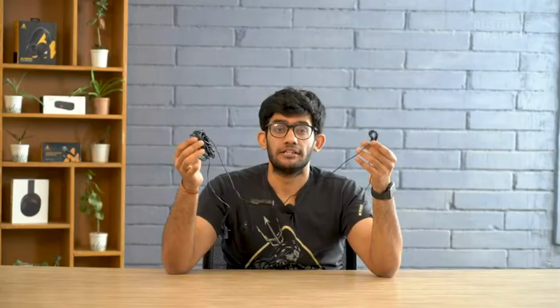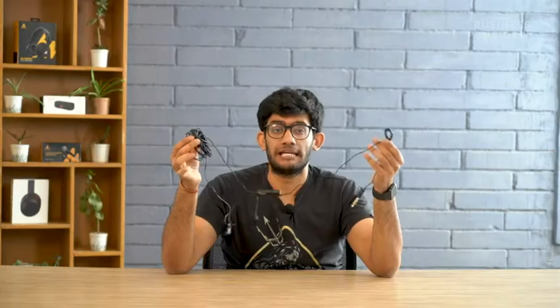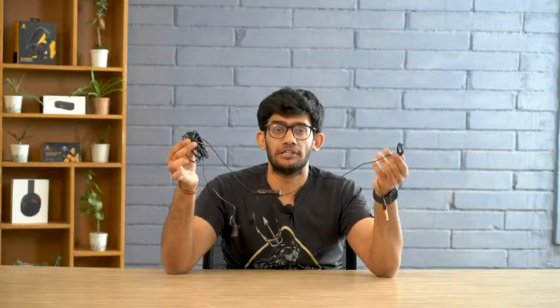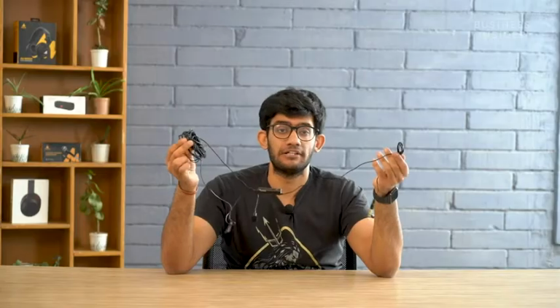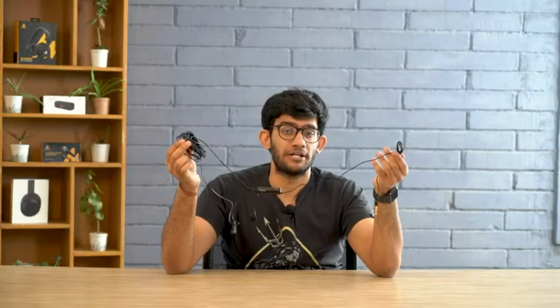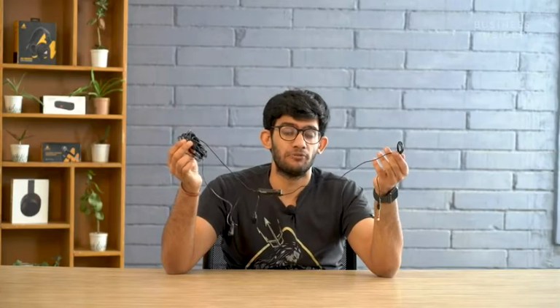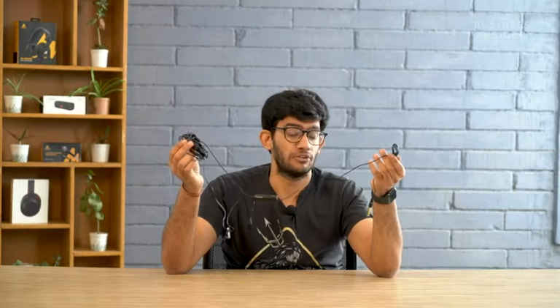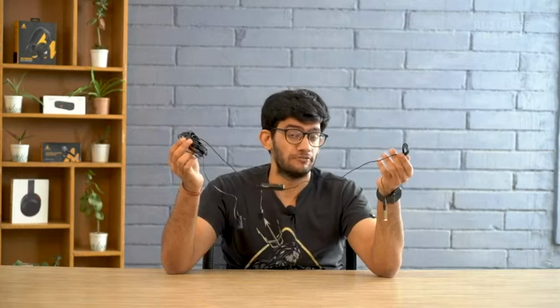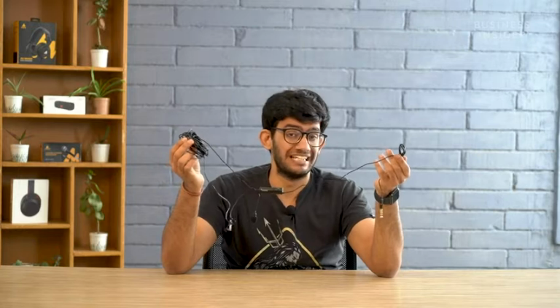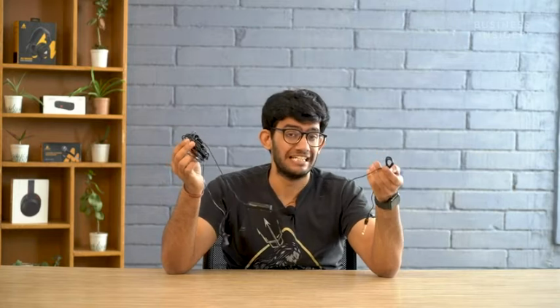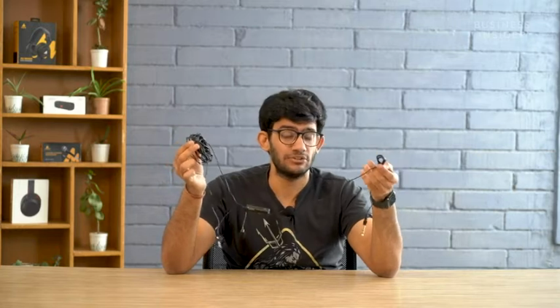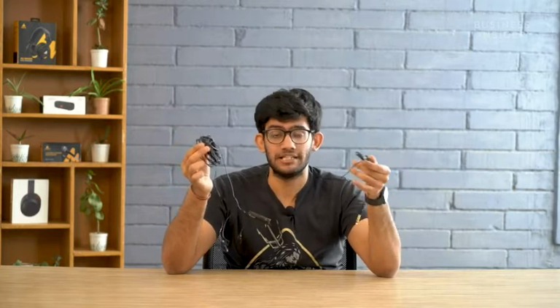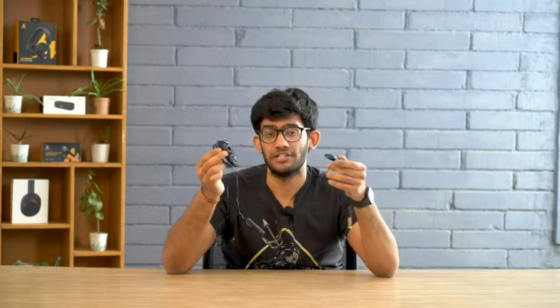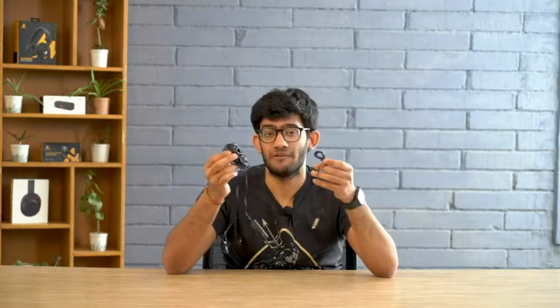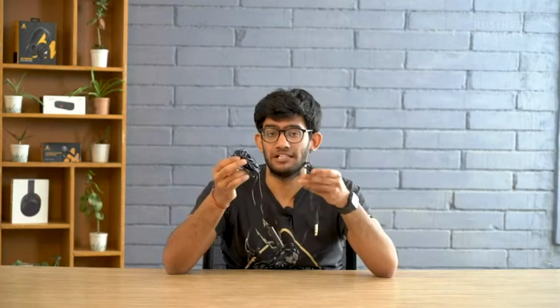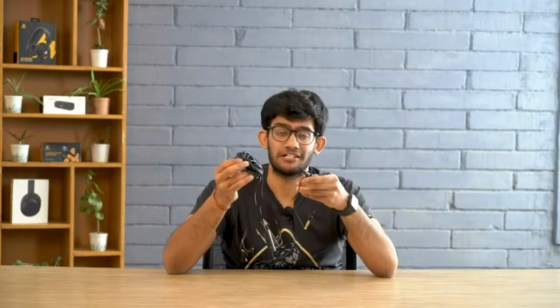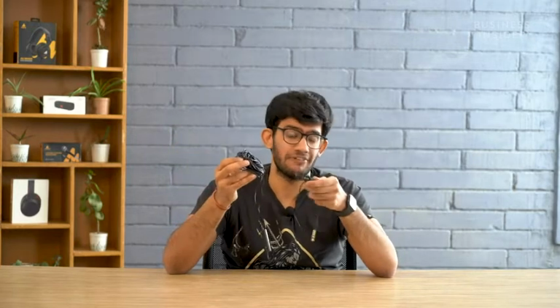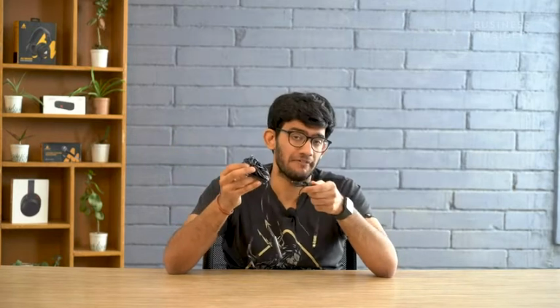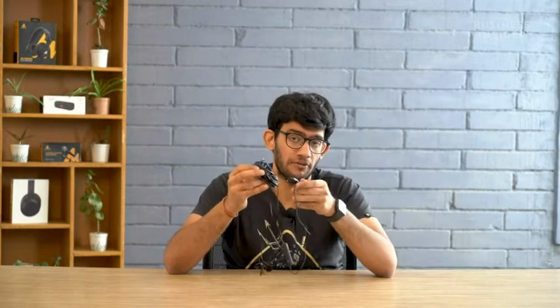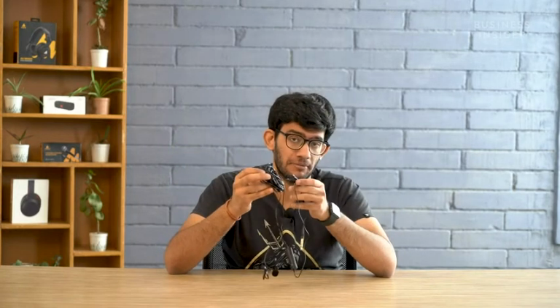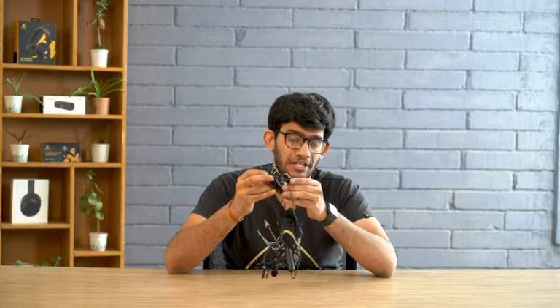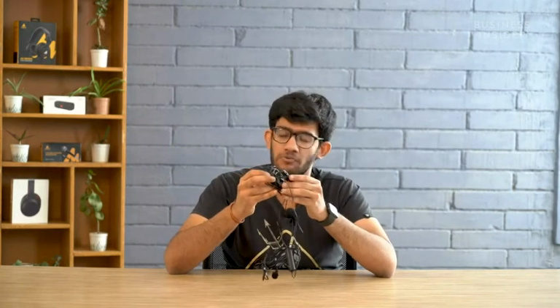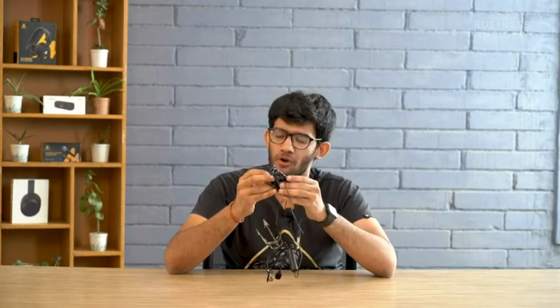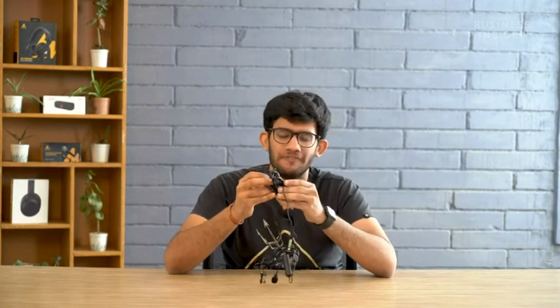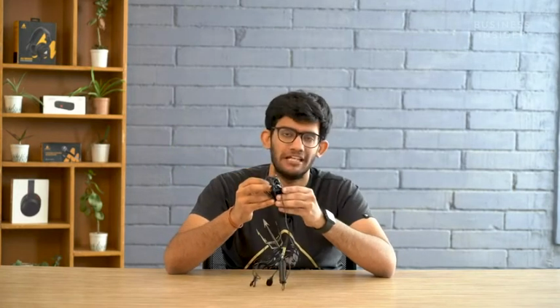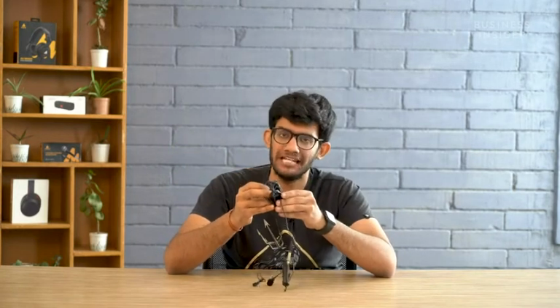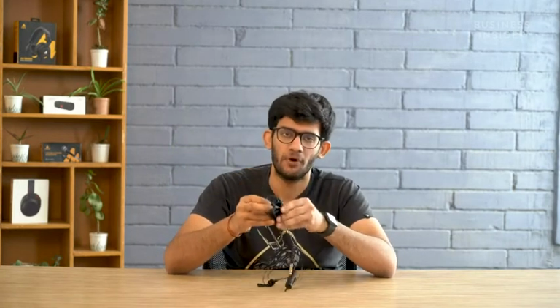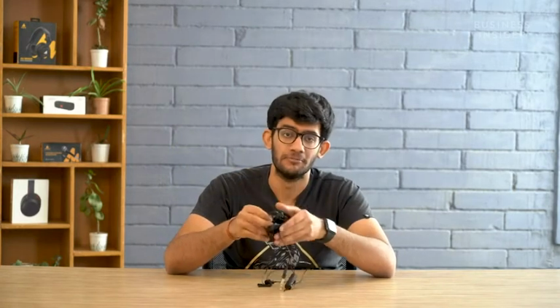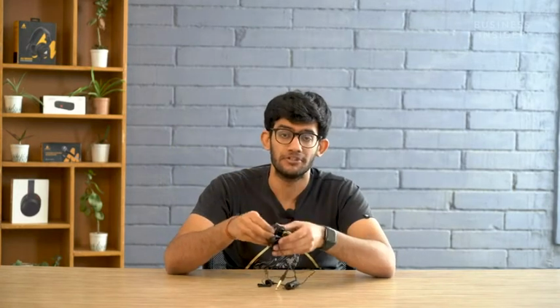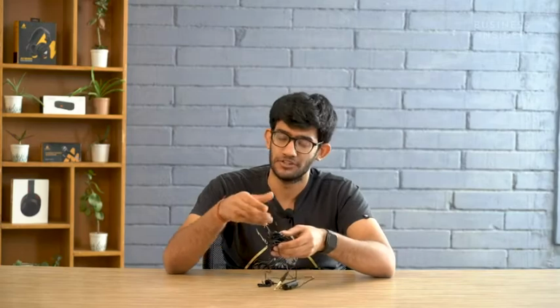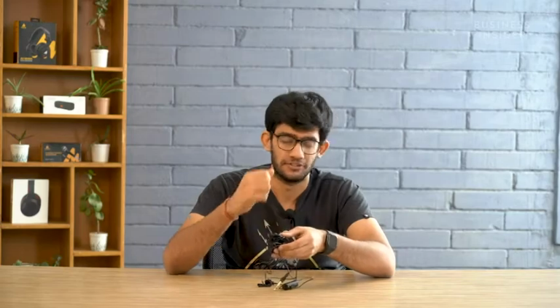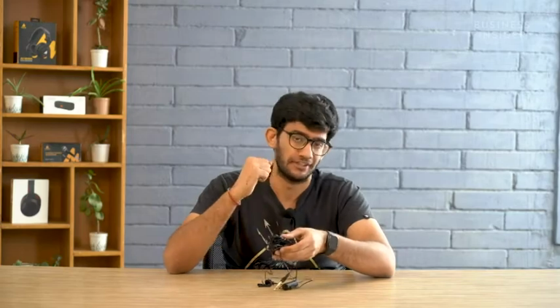The cable on the lavalier microphone is also fairly lengthy, so in case you have a setup that is far away from your subject, you will not face any problems using it.